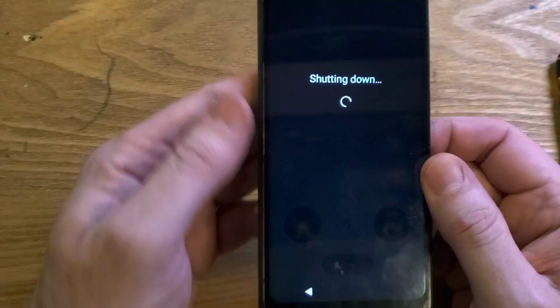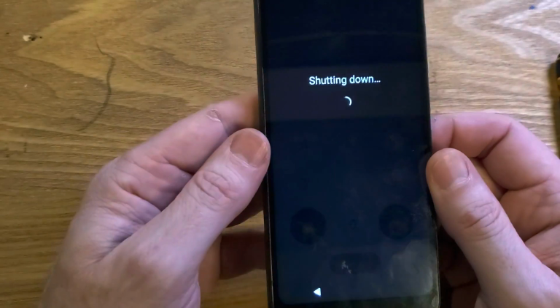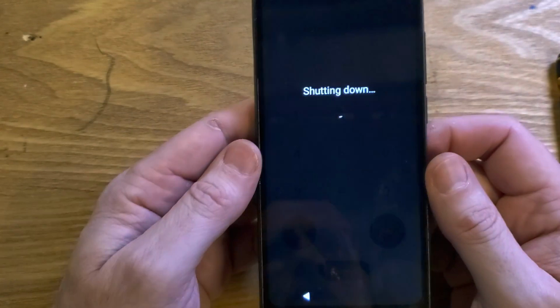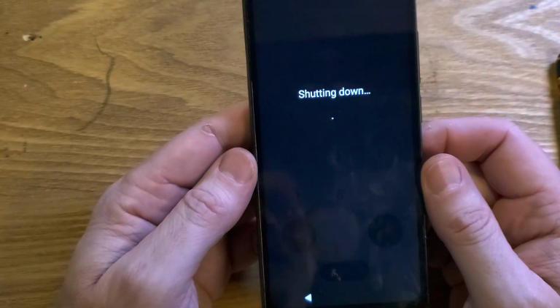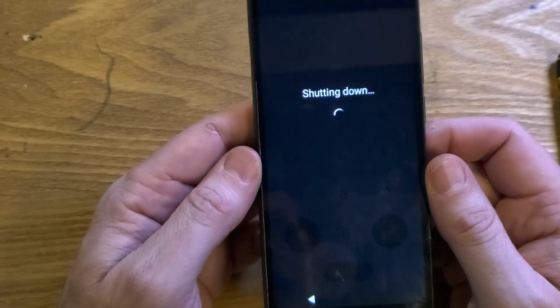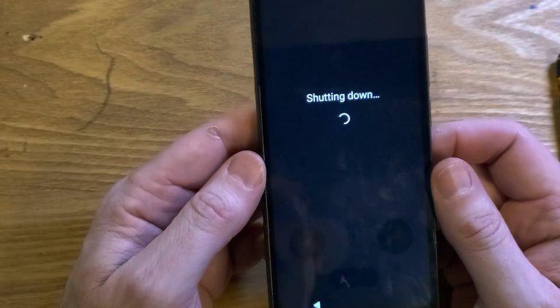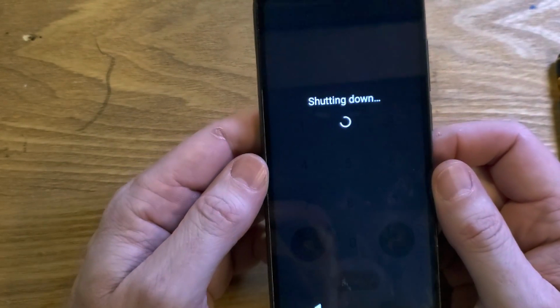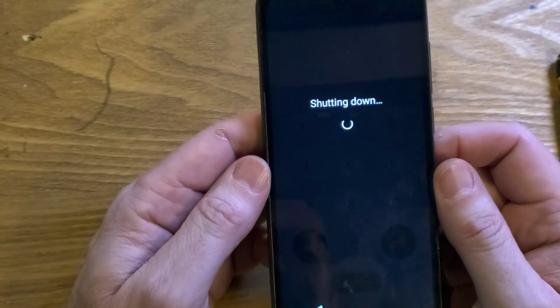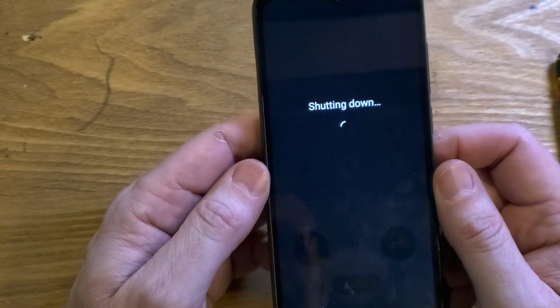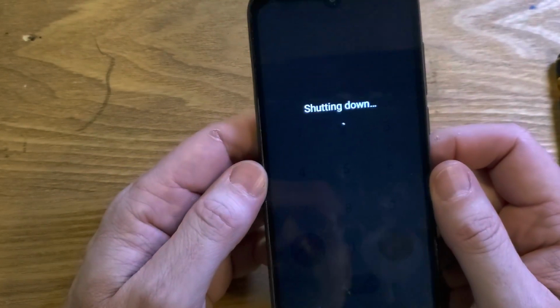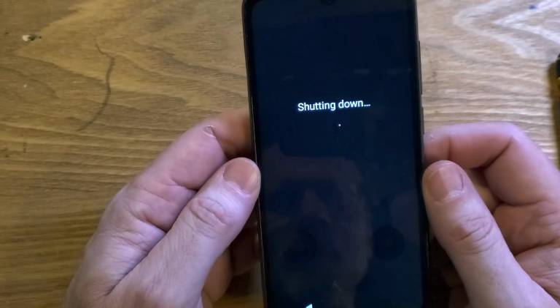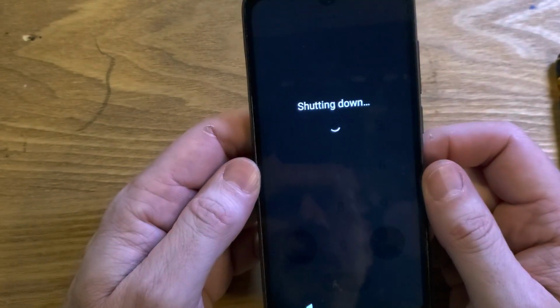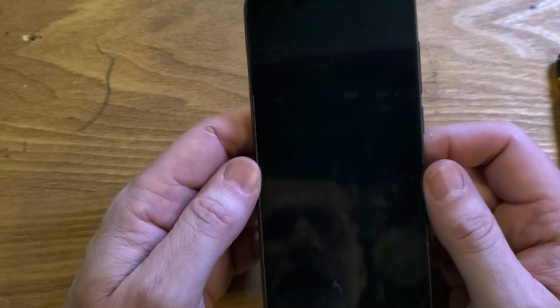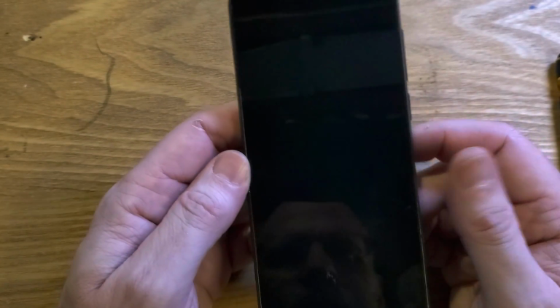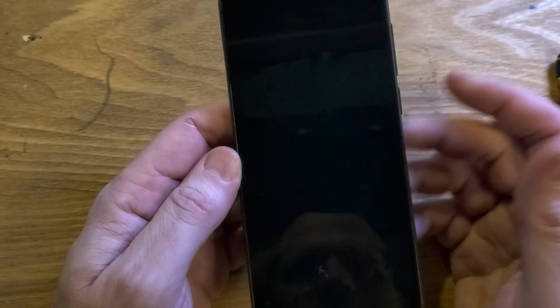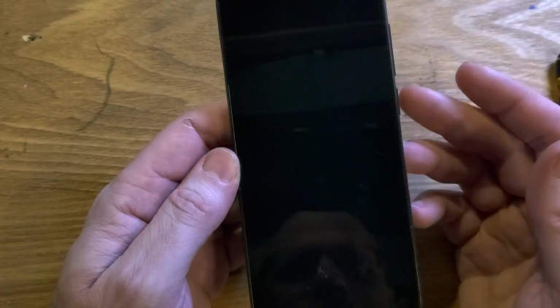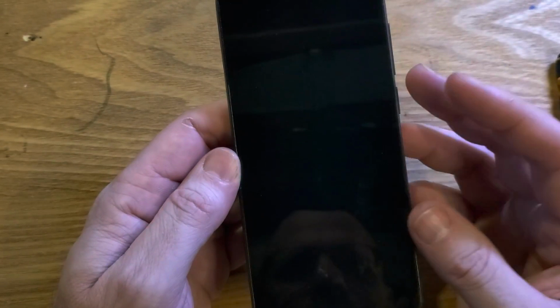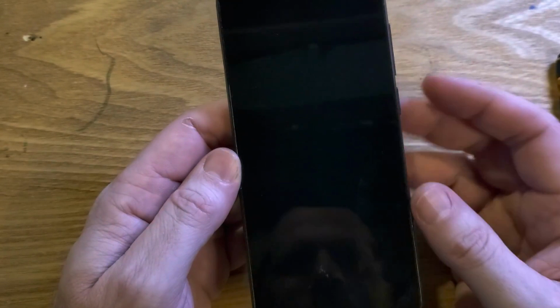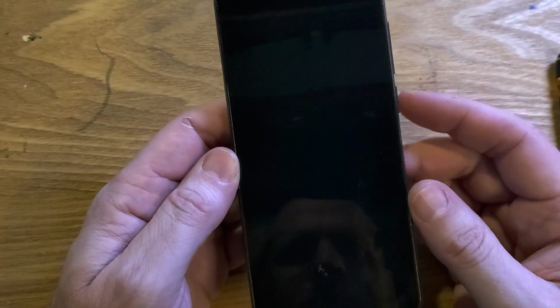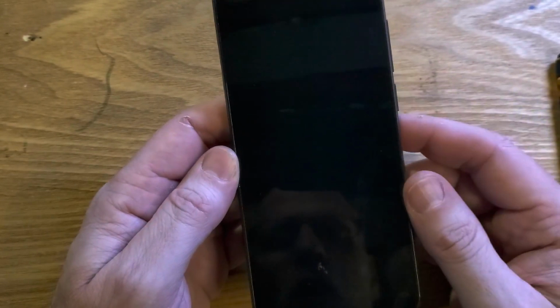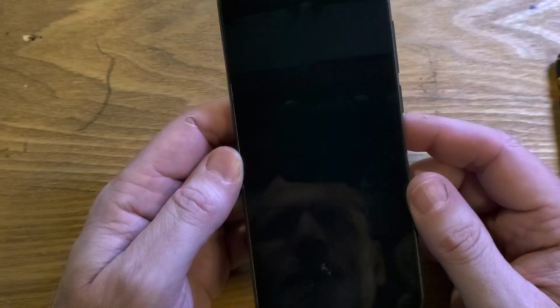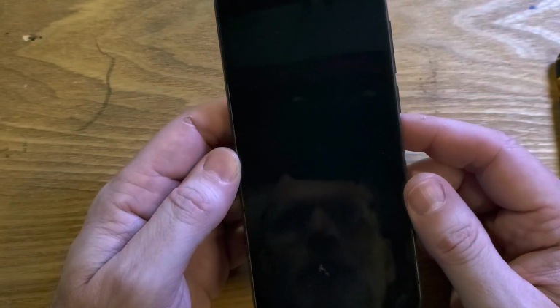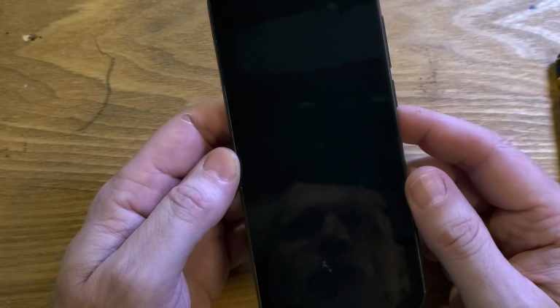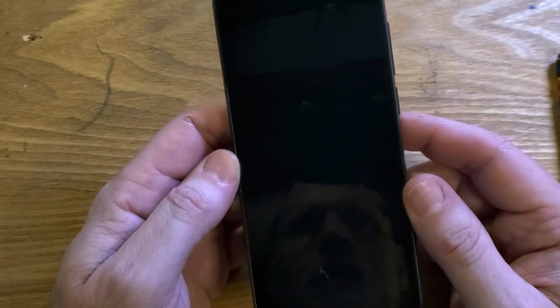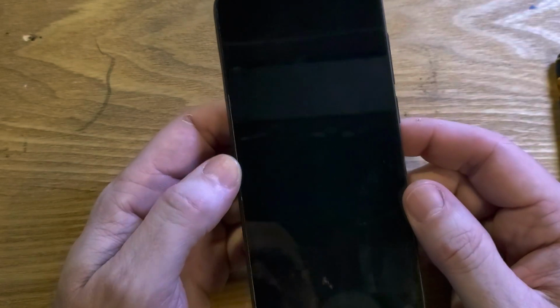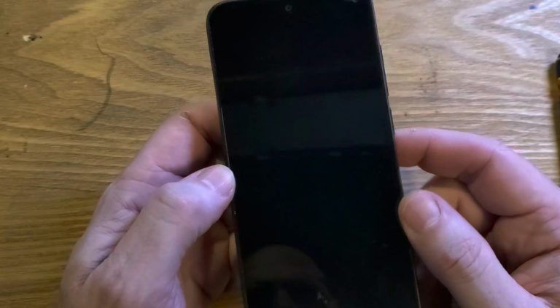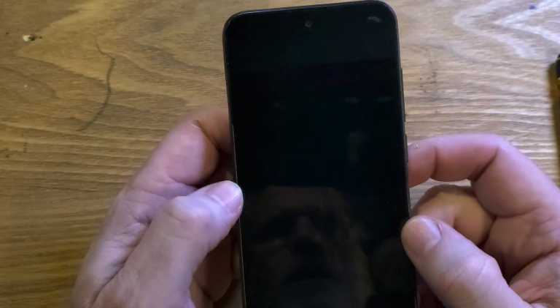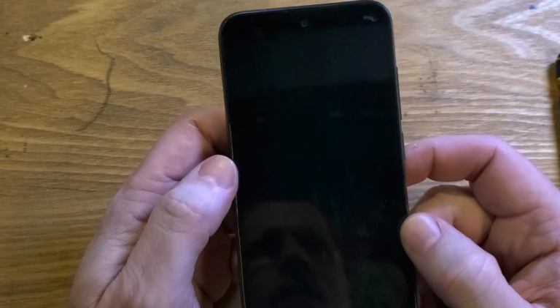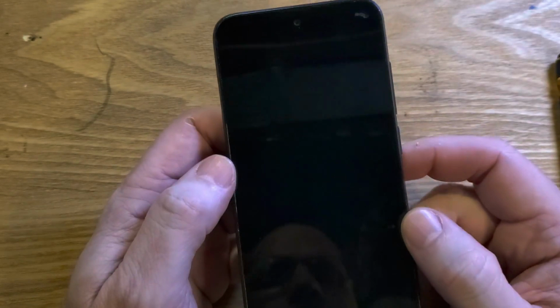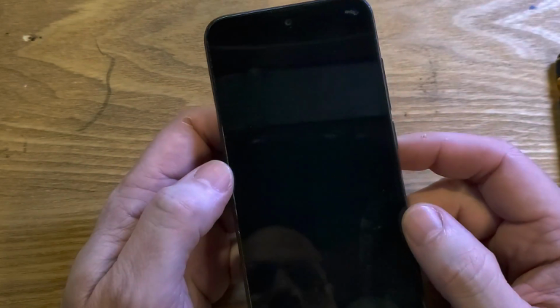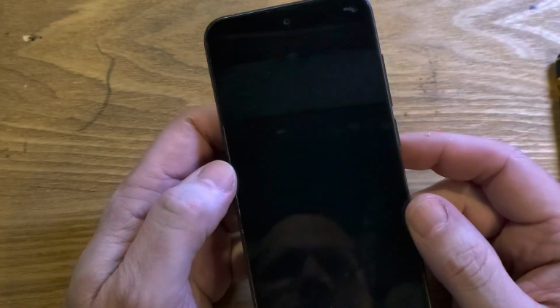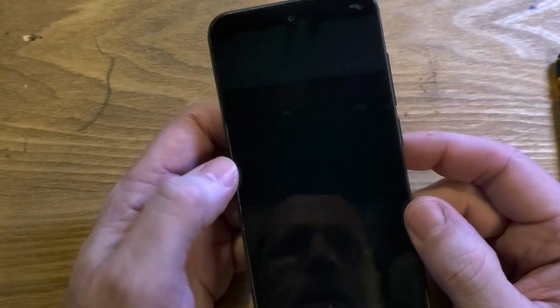Let's start by shutting it down. I felt the off vibration, so I'm going to give it just a few more seconds.